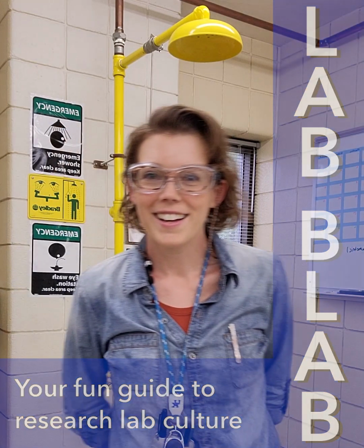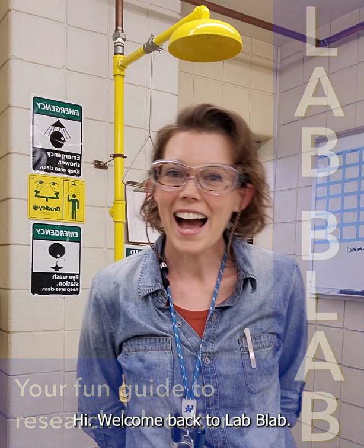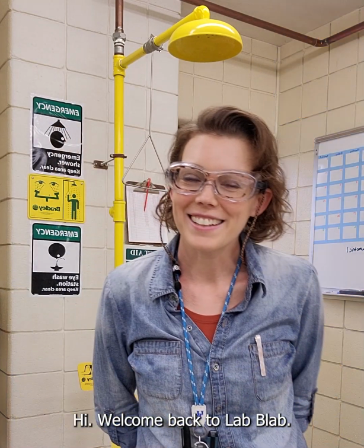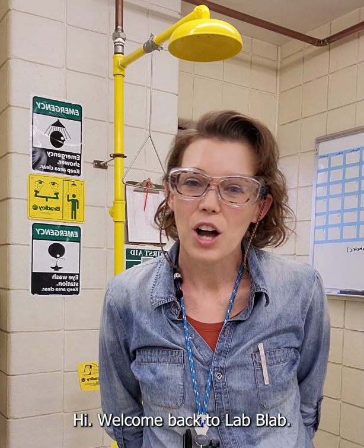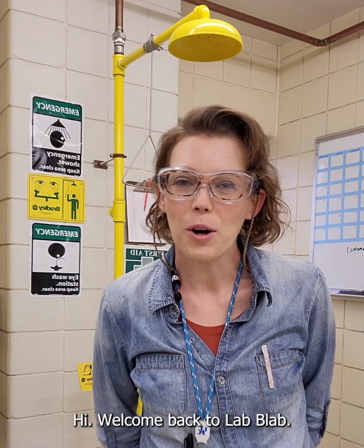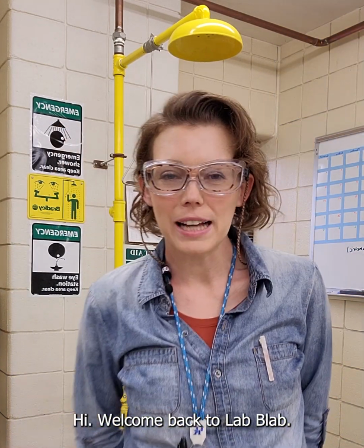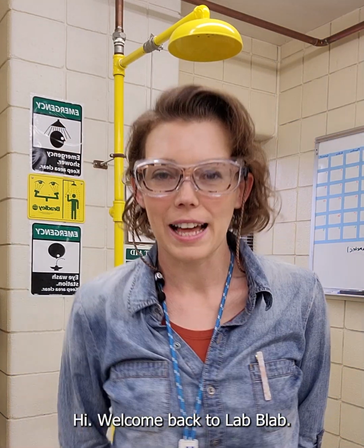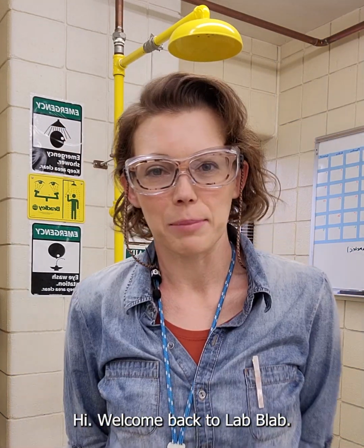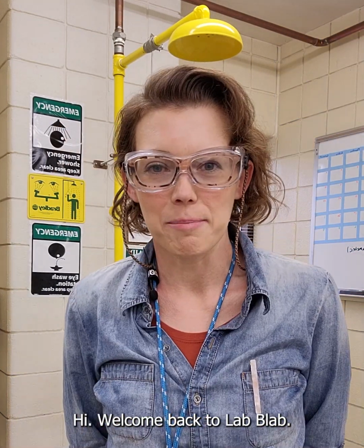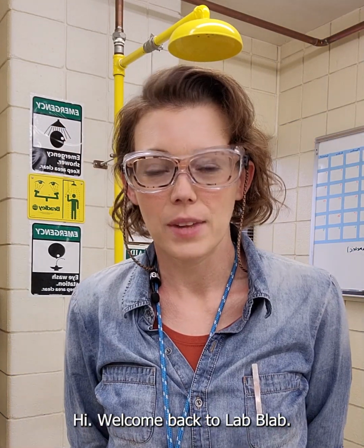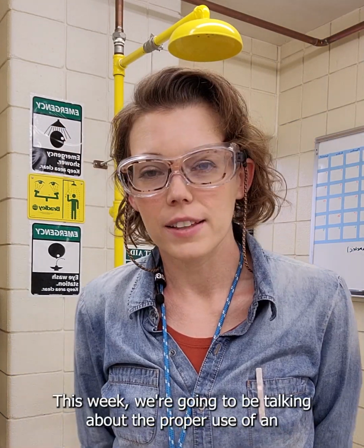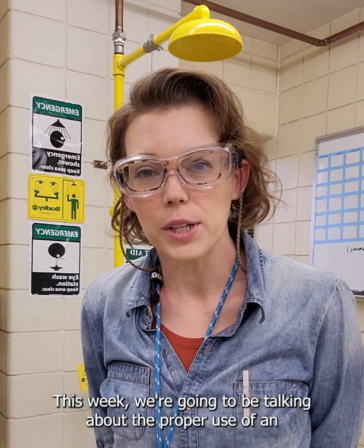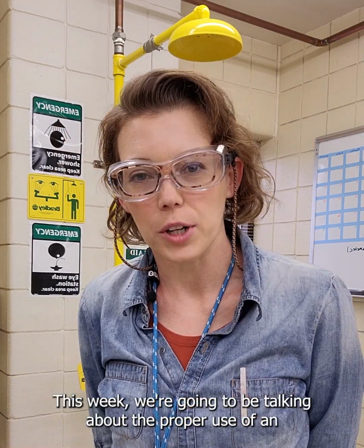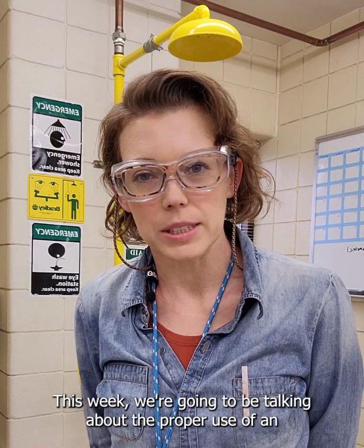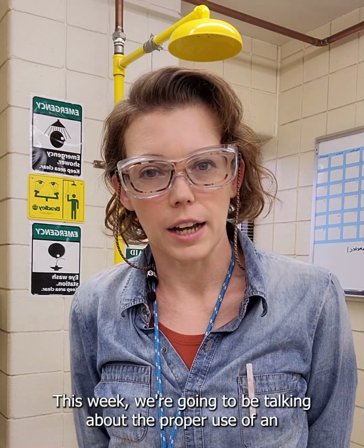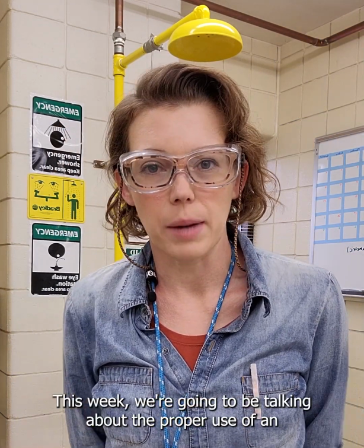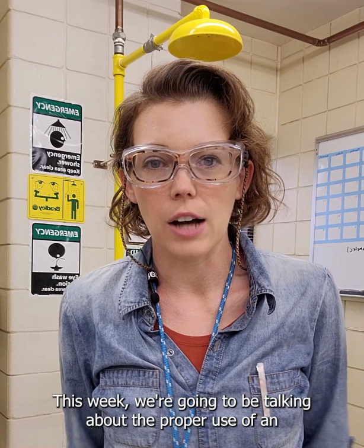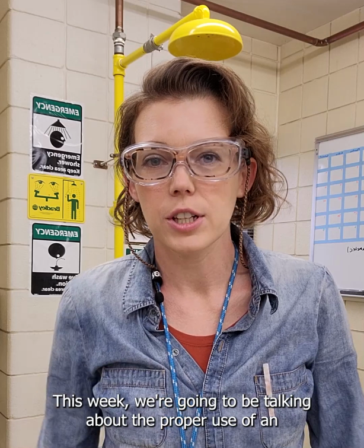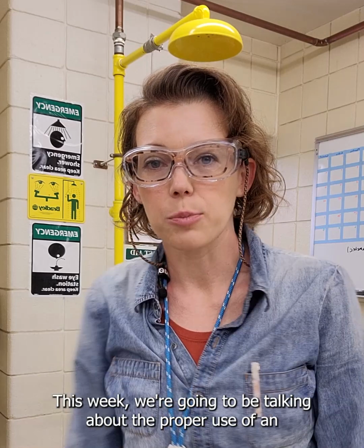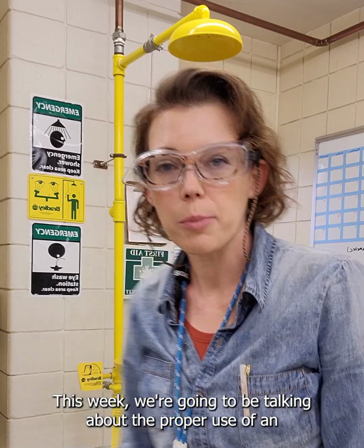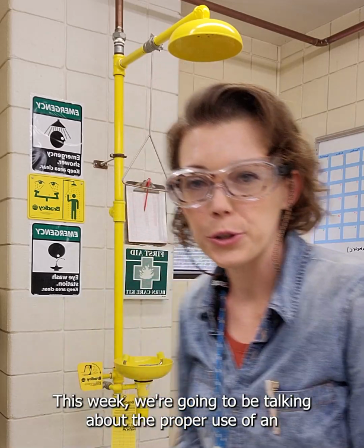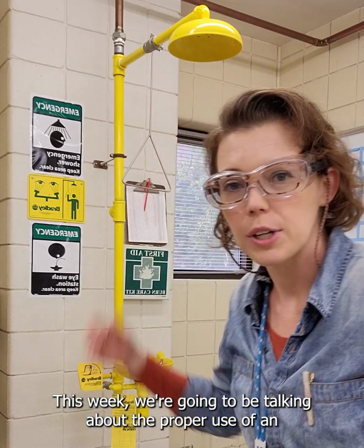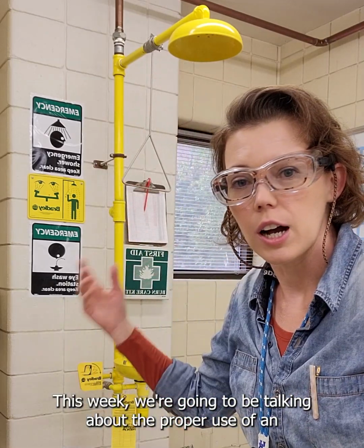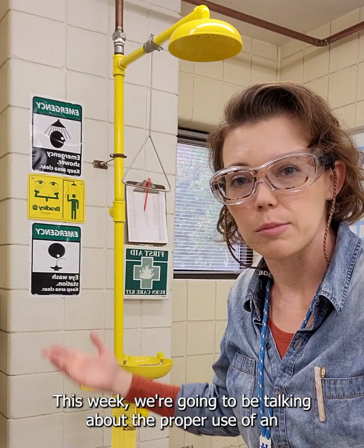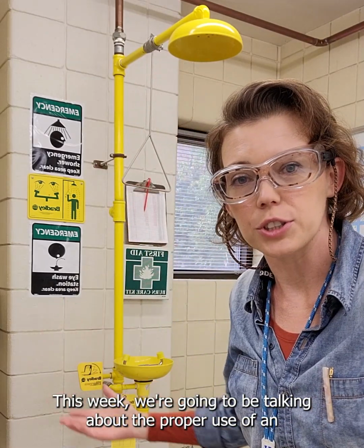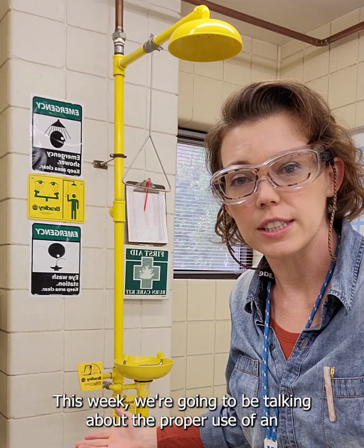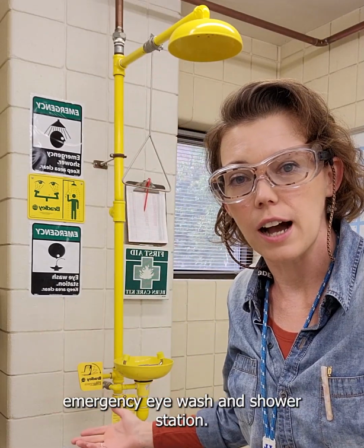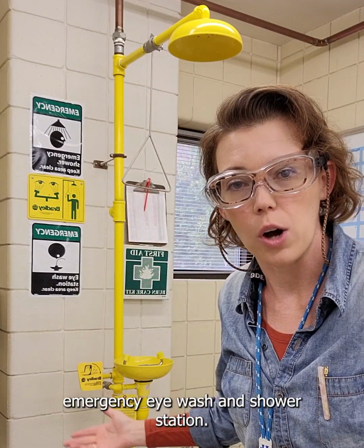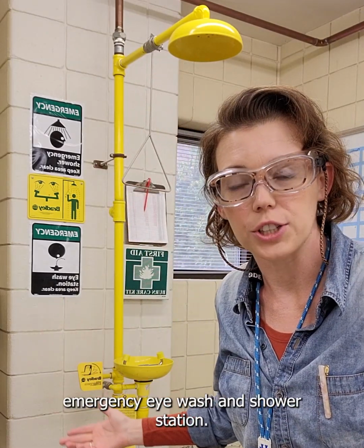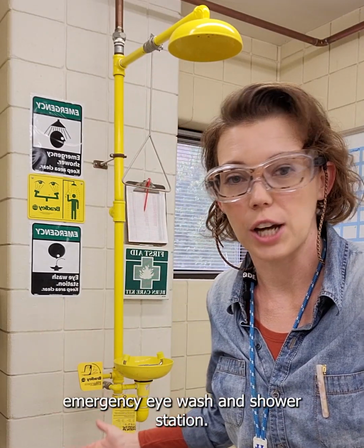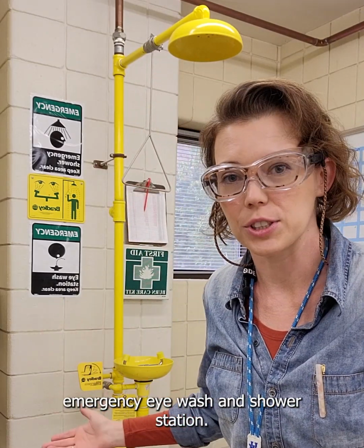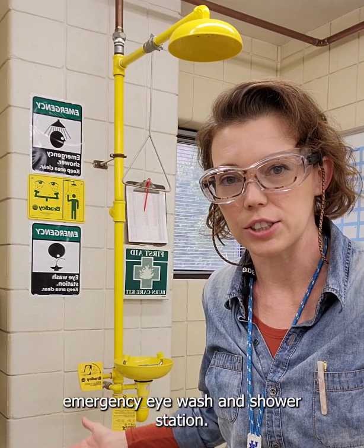Hi! Welcome back to Lab Lab. This week we're going to be talking about the proper use of an emergency eyewash and shower station.